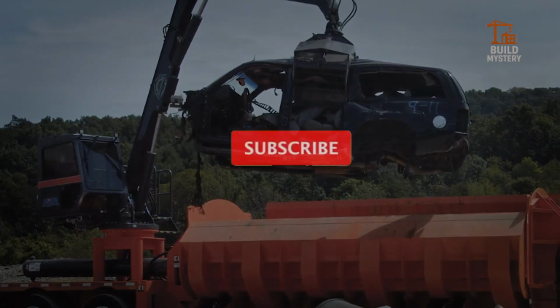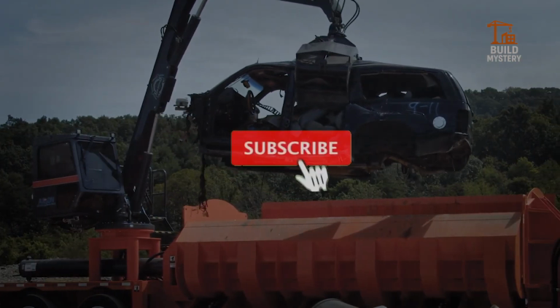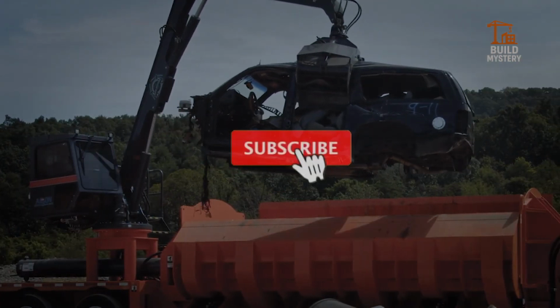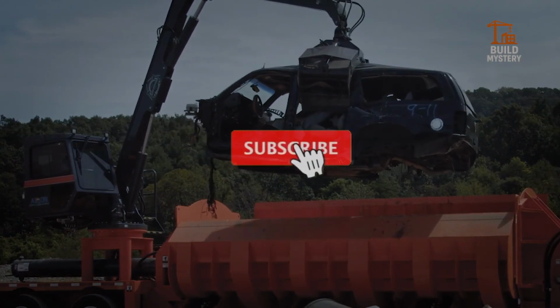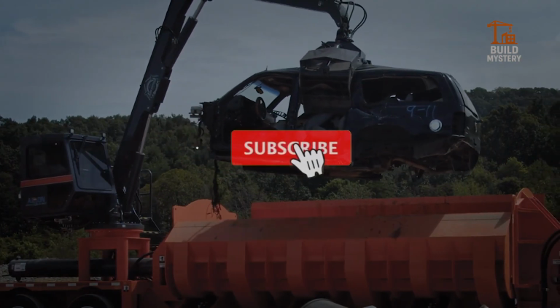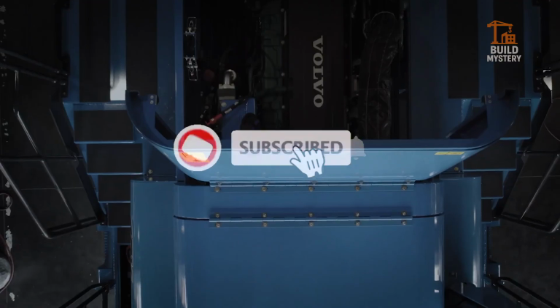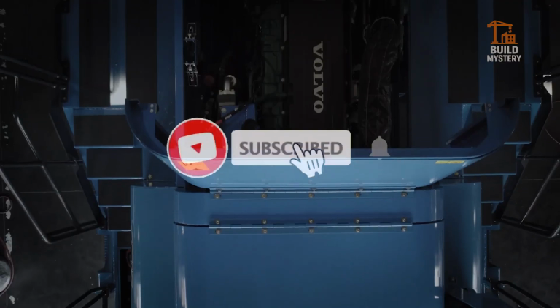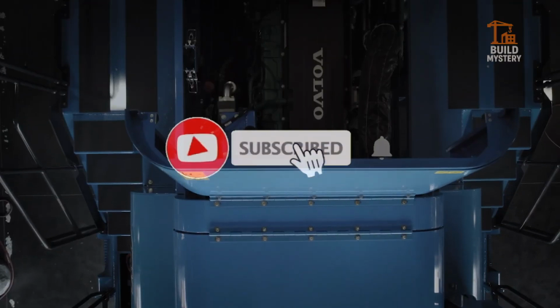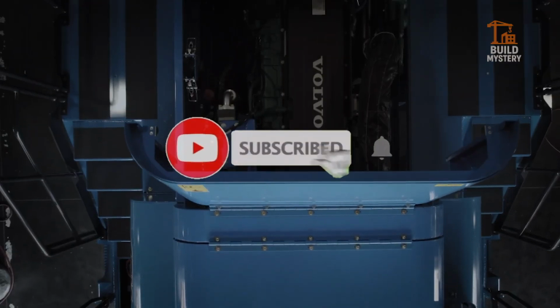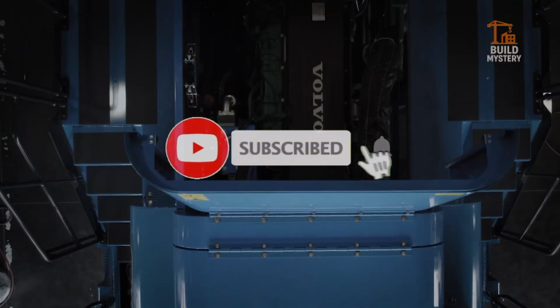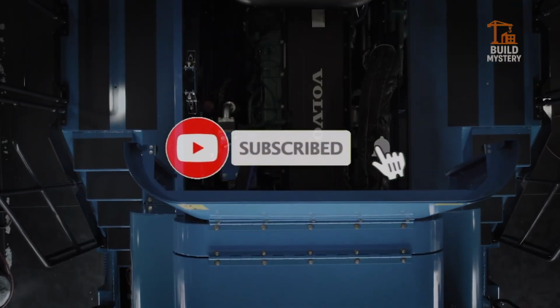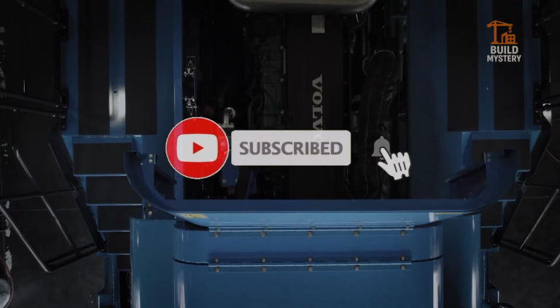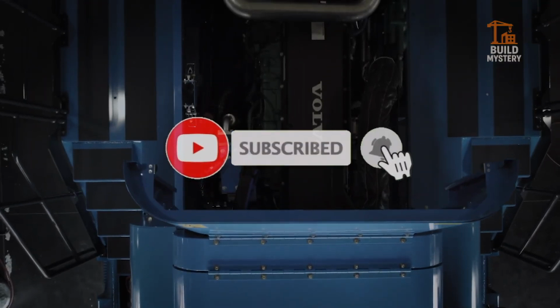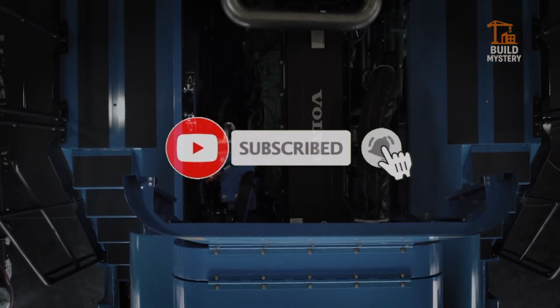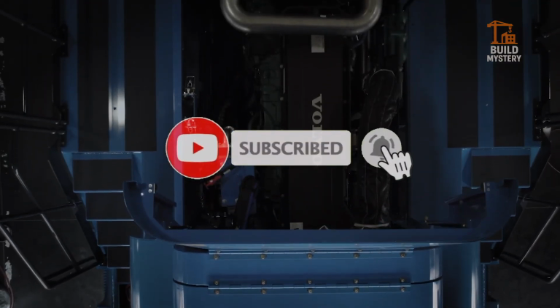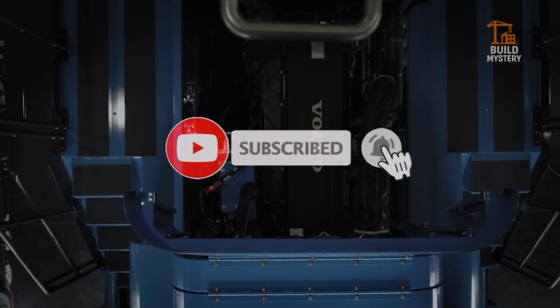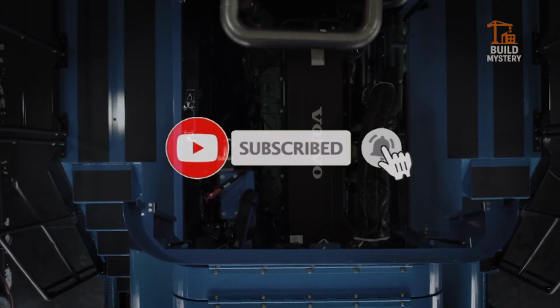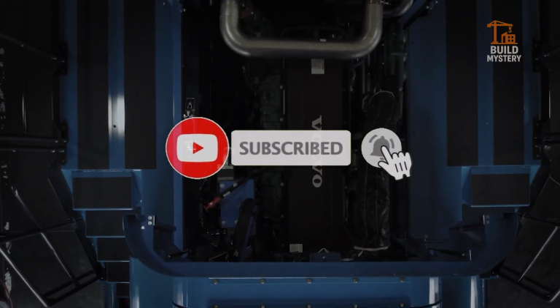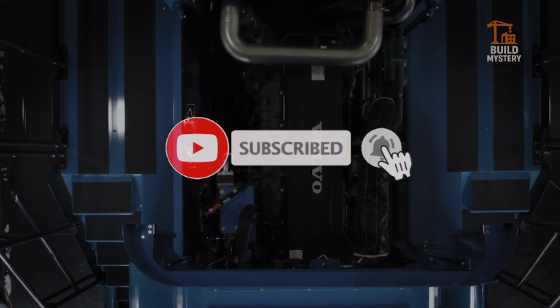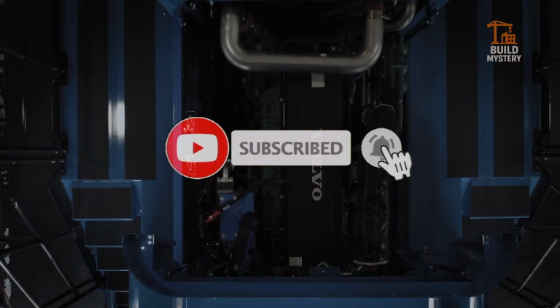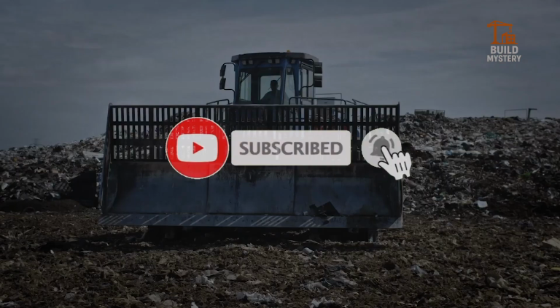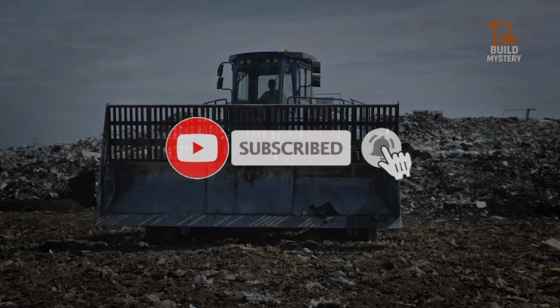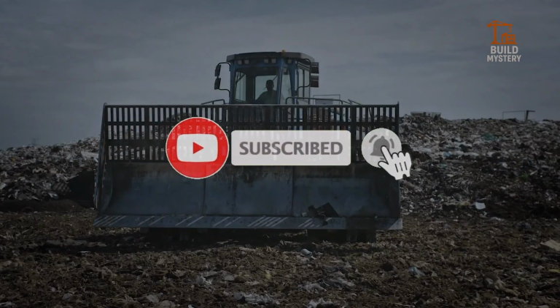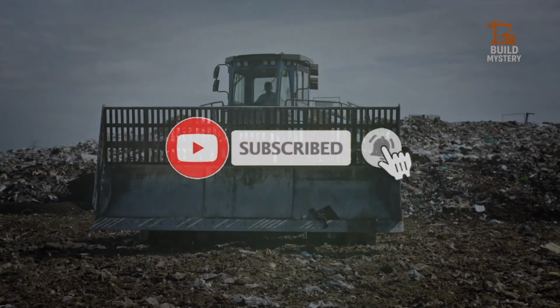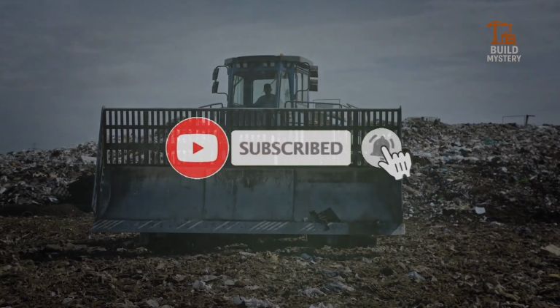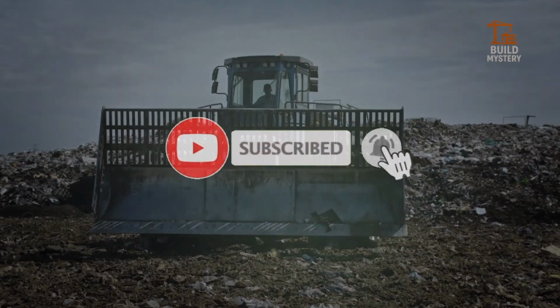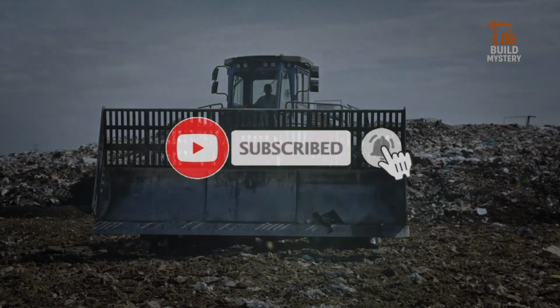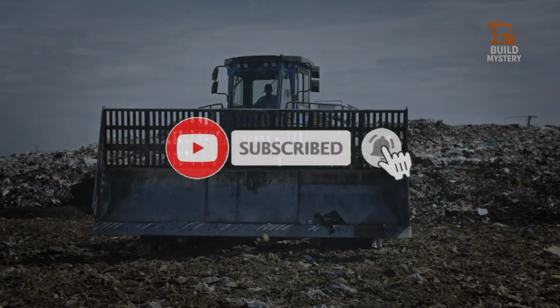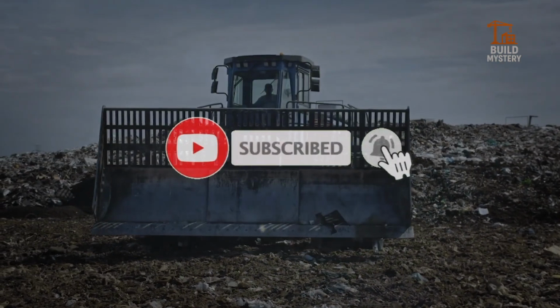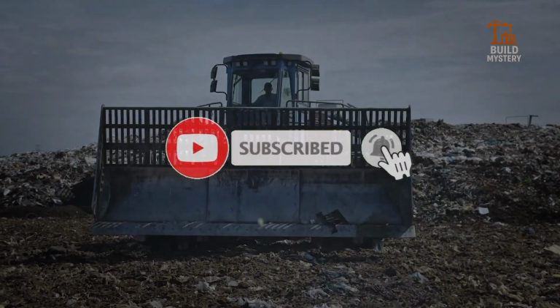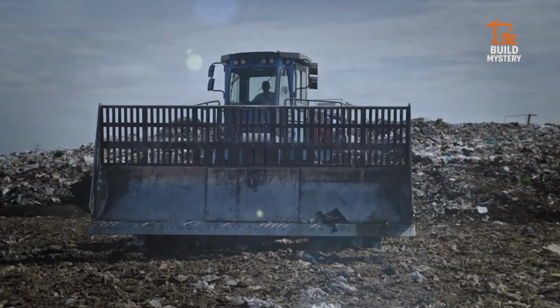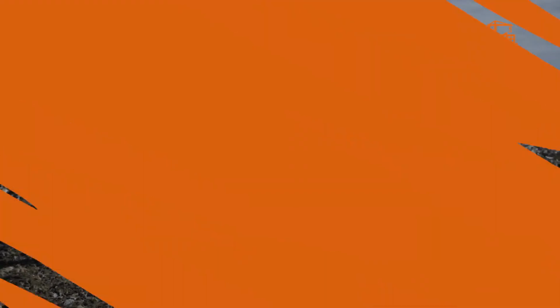Subscribe now and witness the unstoppable power of the world's most incredible machines.